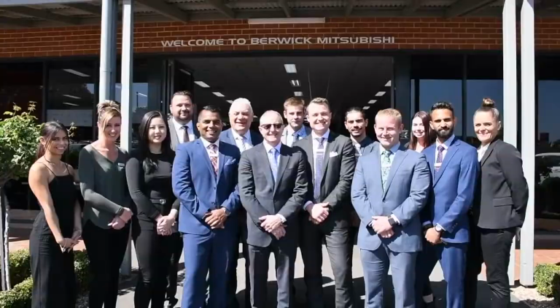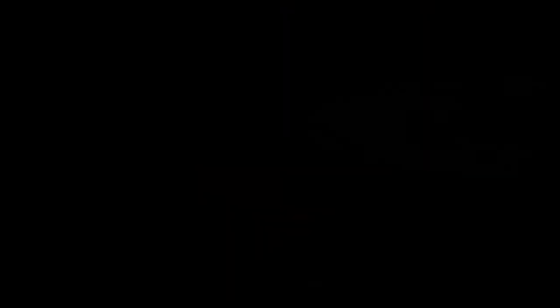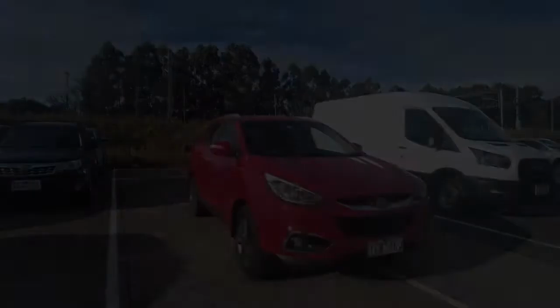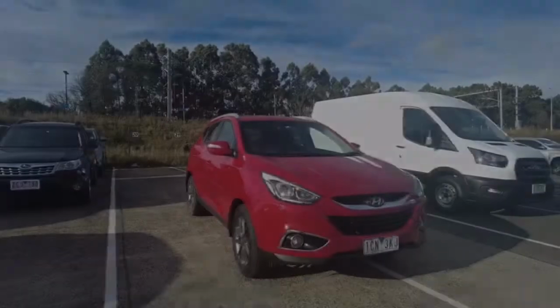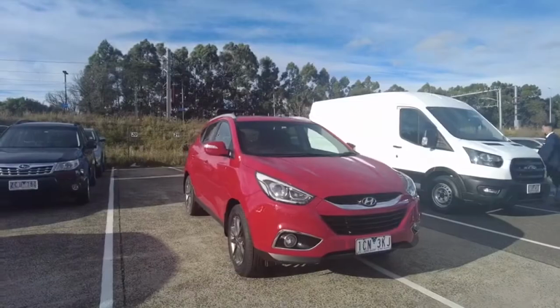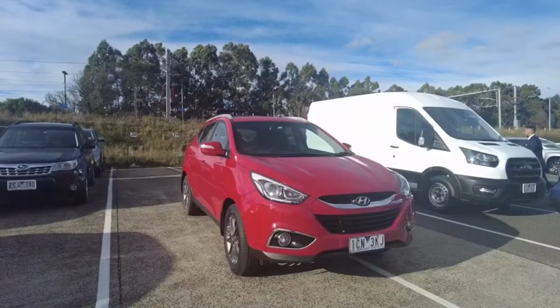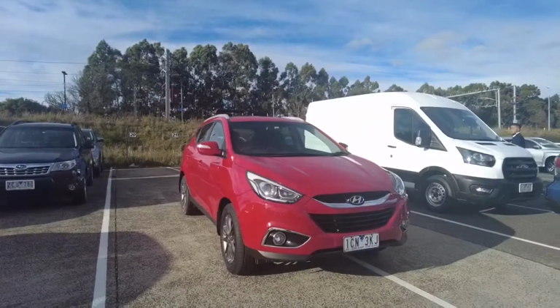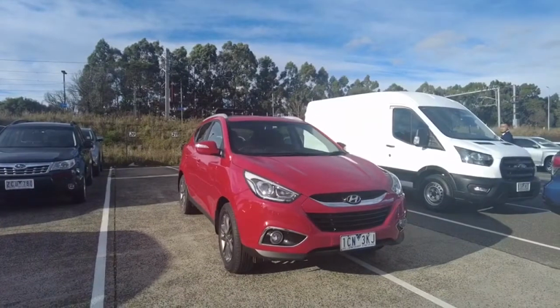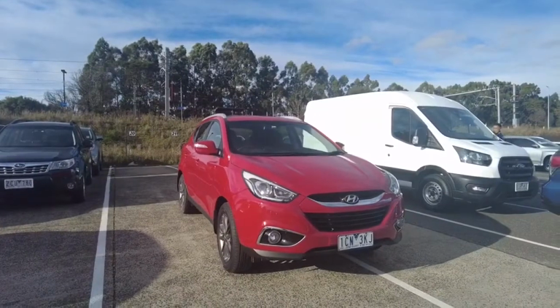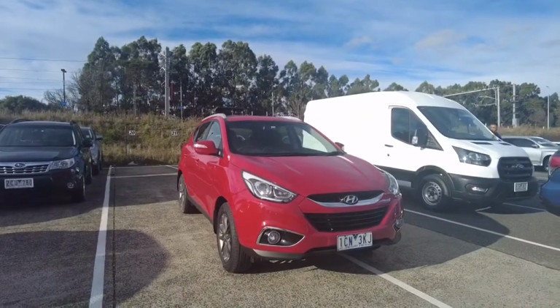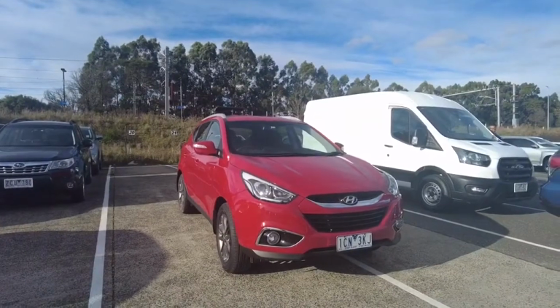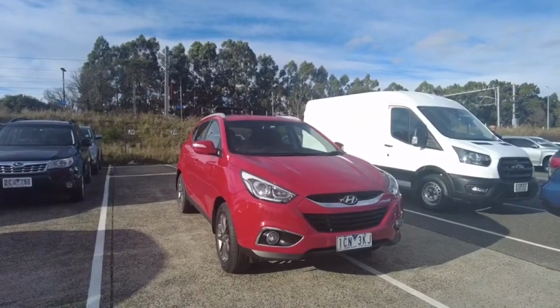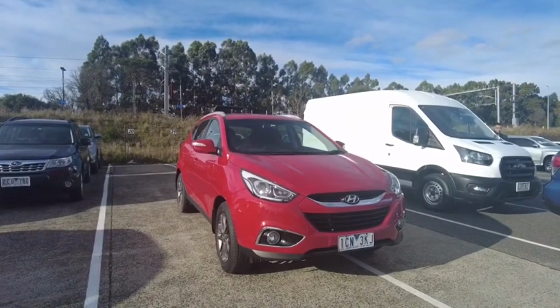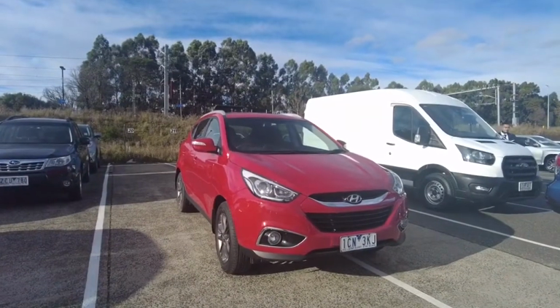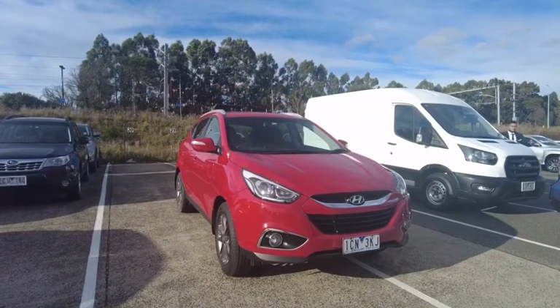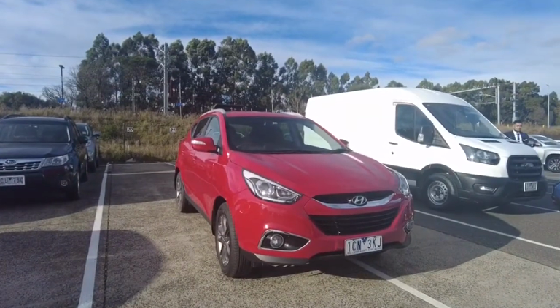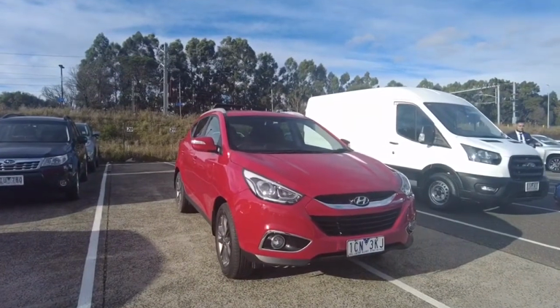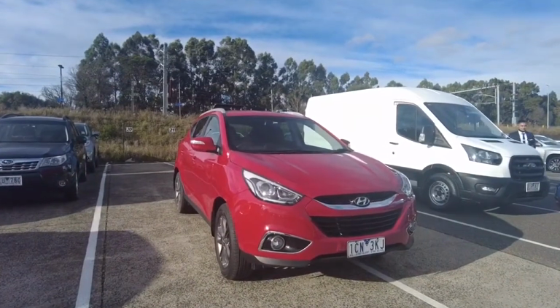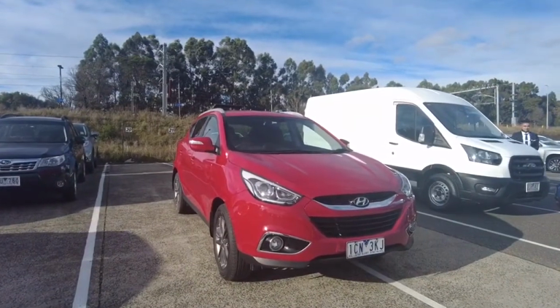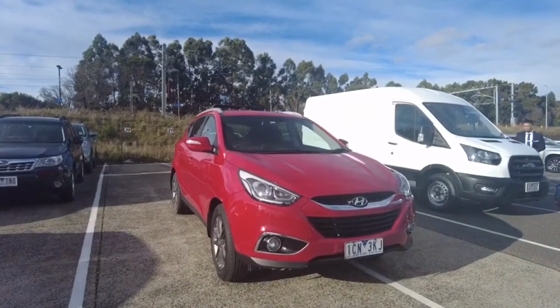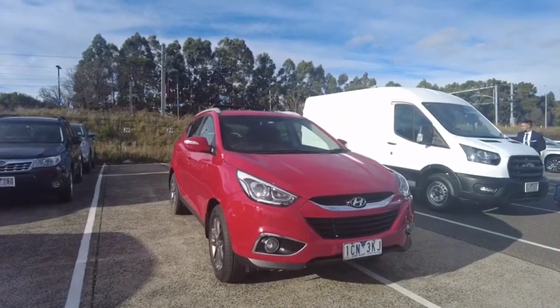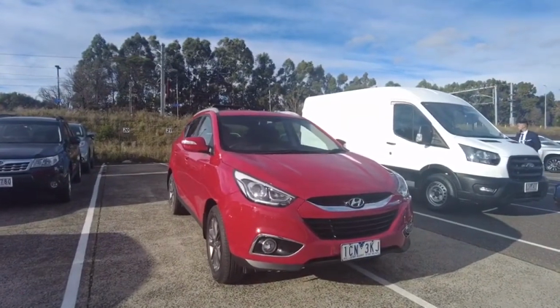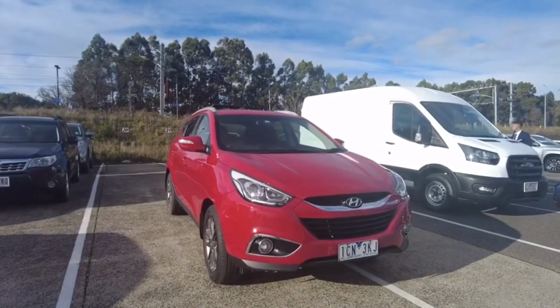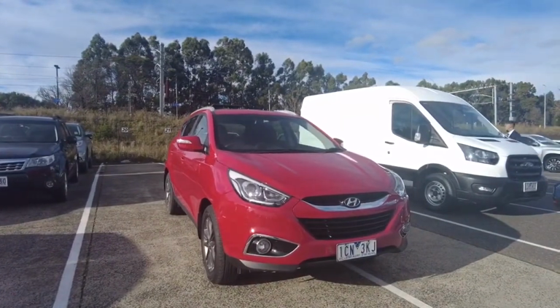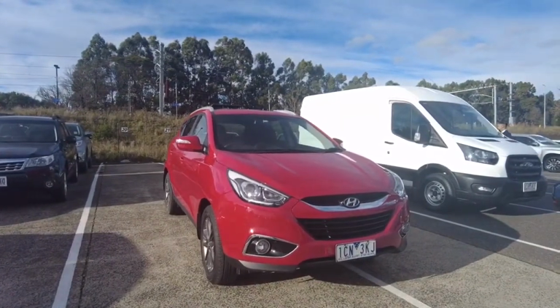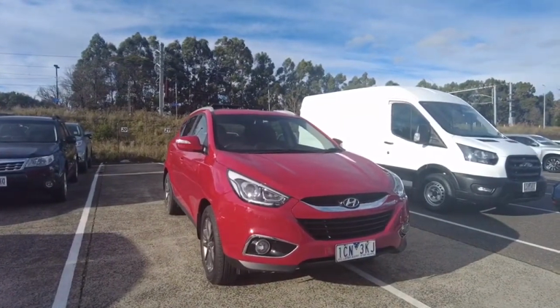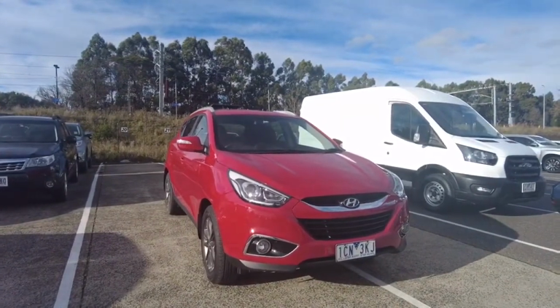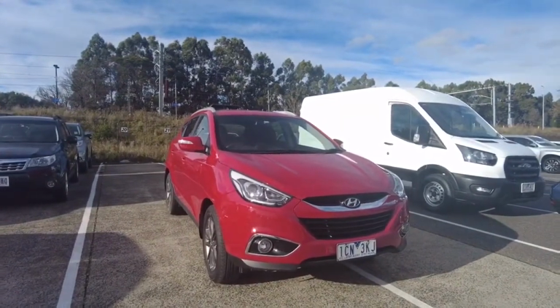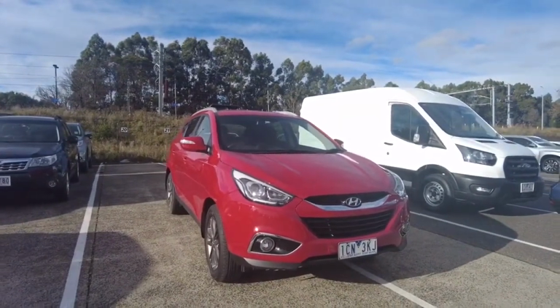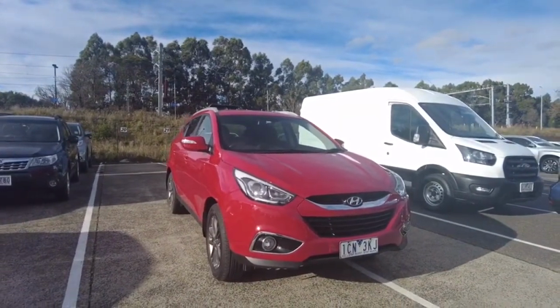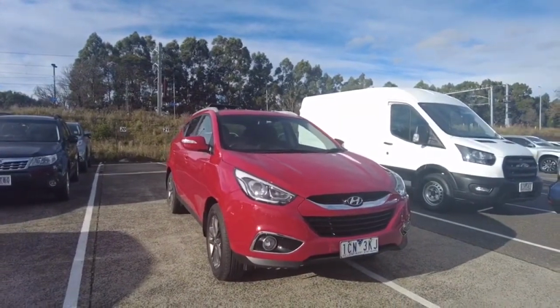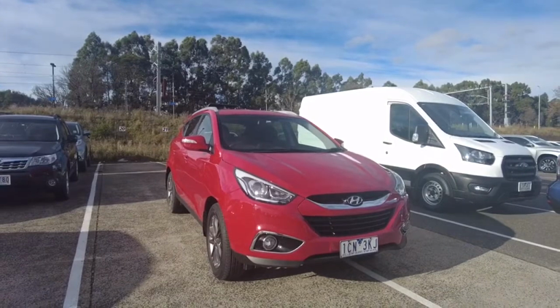Hey guys, welcome to Beric Mitsubishi. Today we'll be looking at a 2014 Hyundai iX35.